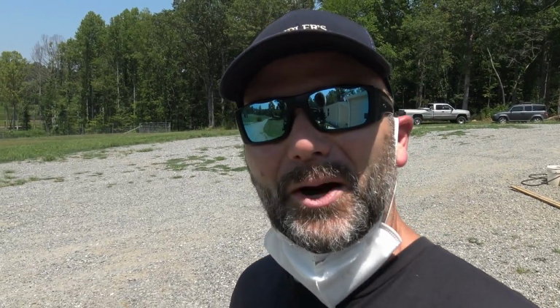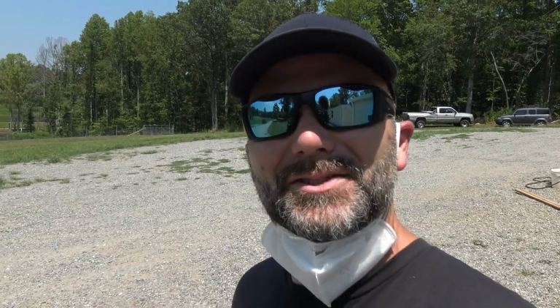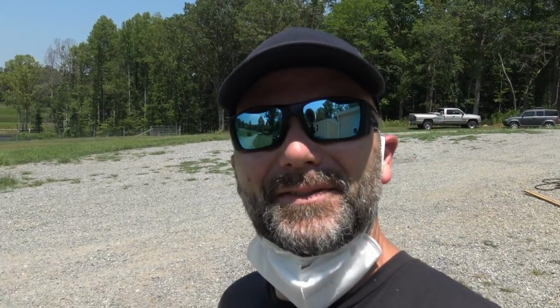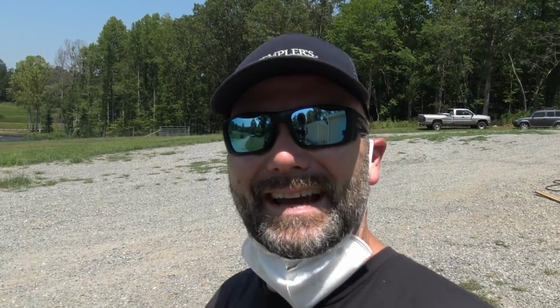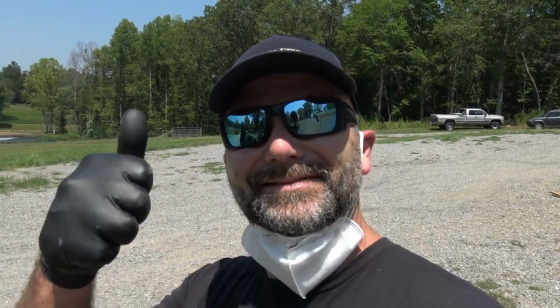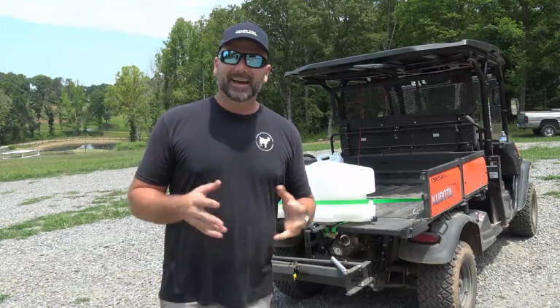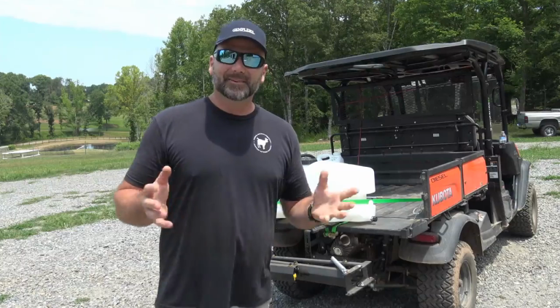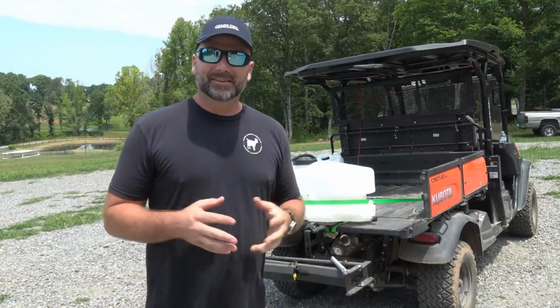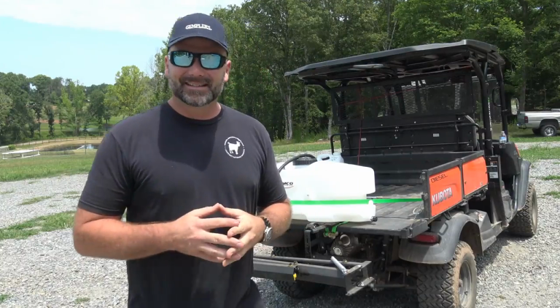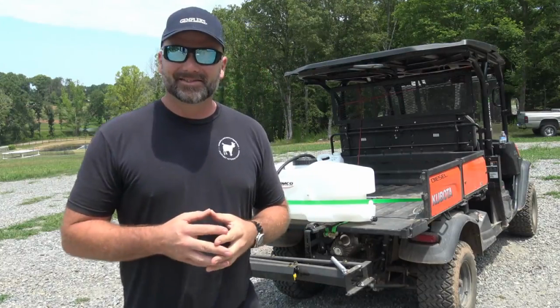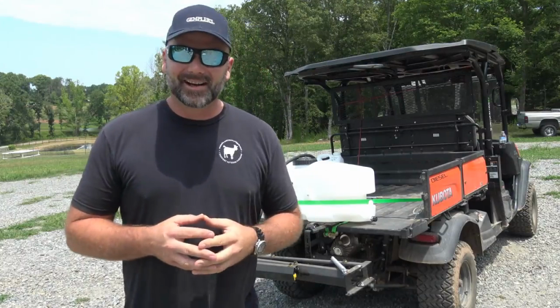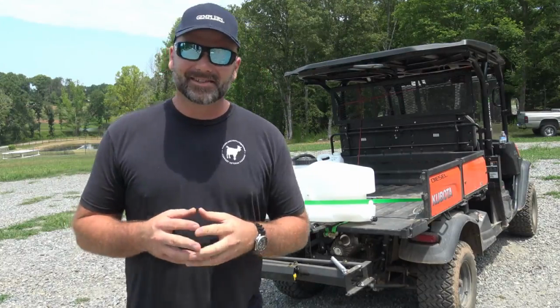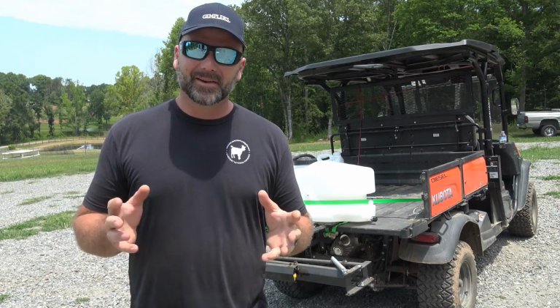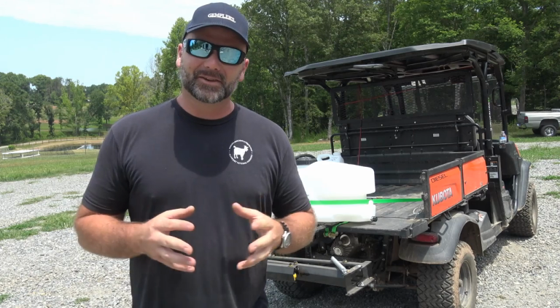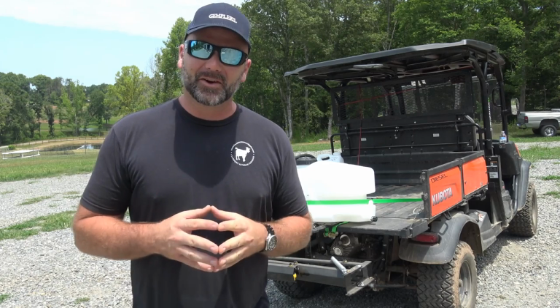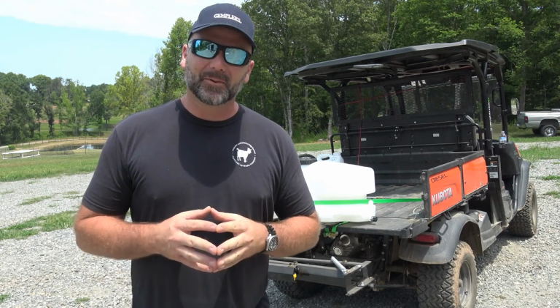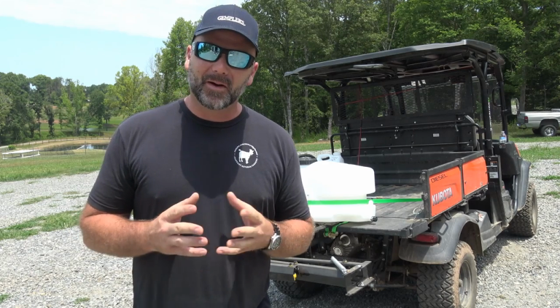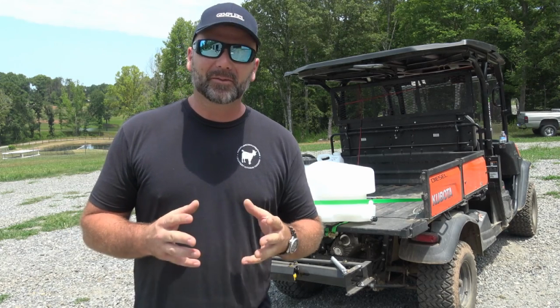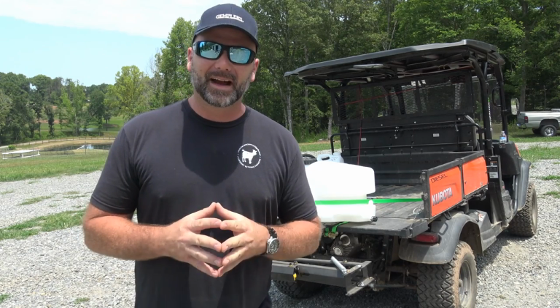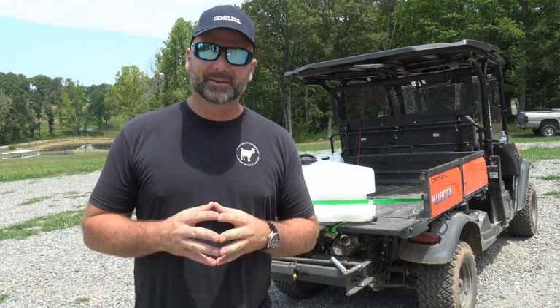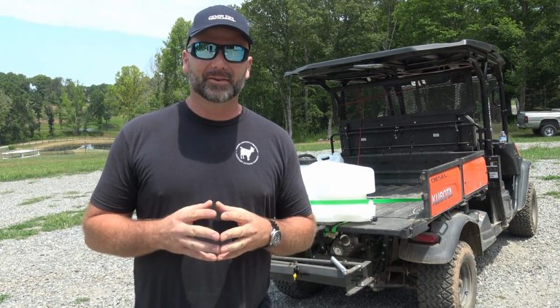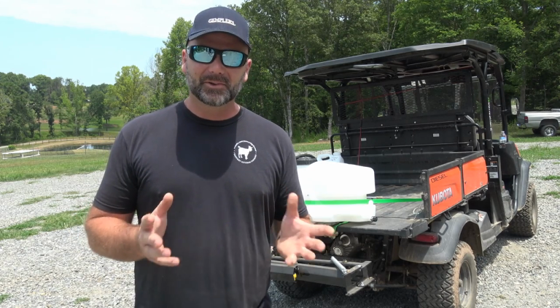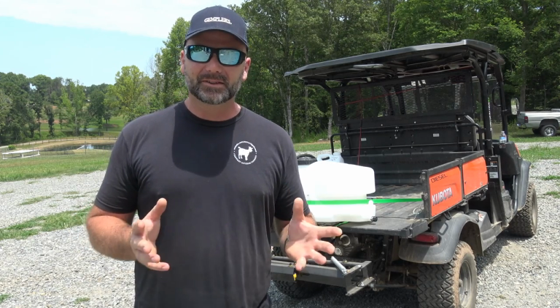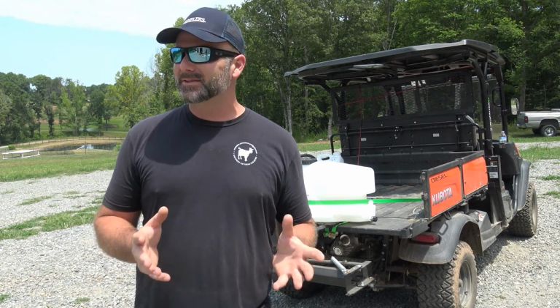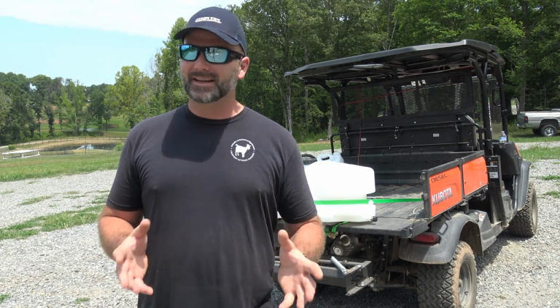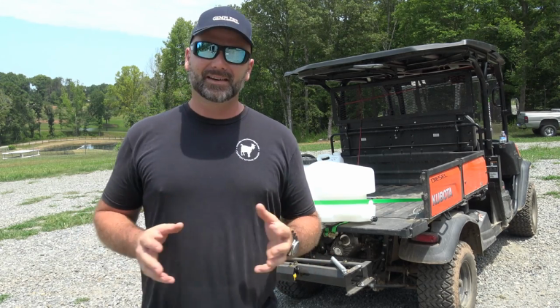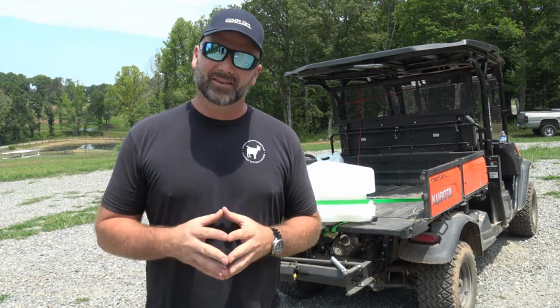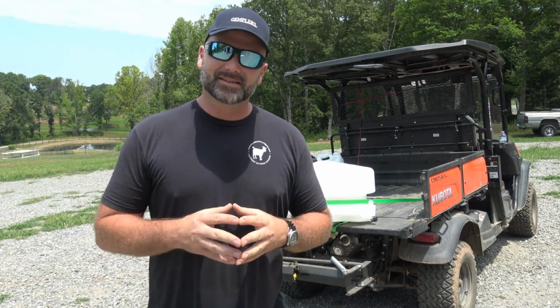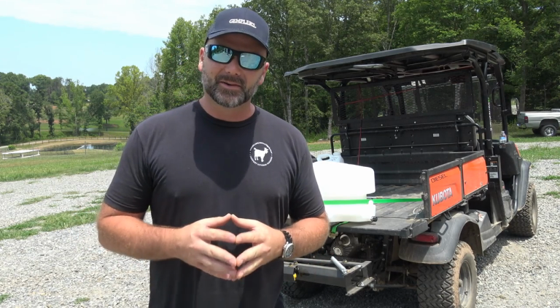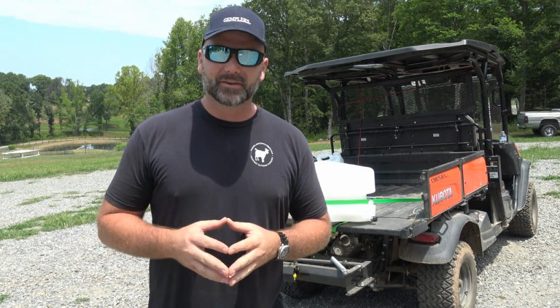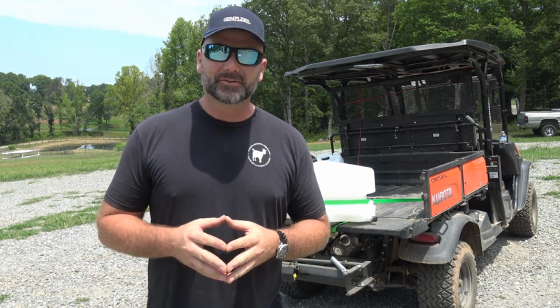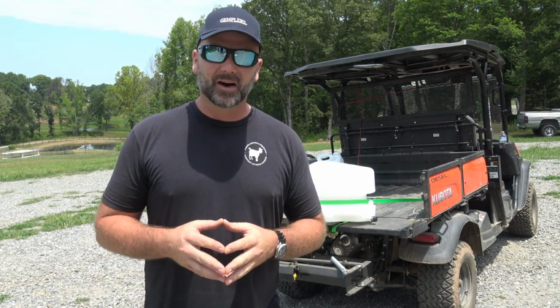Hope you enjoy the video. Hey there folks, this is Josh, Stony Ridge Farmer. Welcome back to another Tool Tuesdays here on the Stony Ridge Farm.